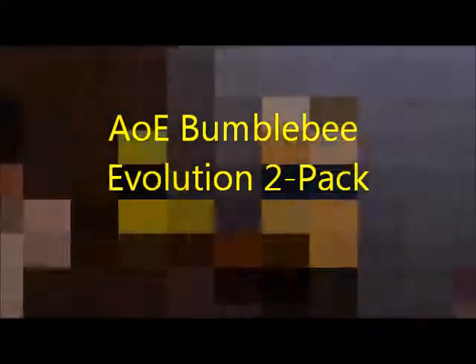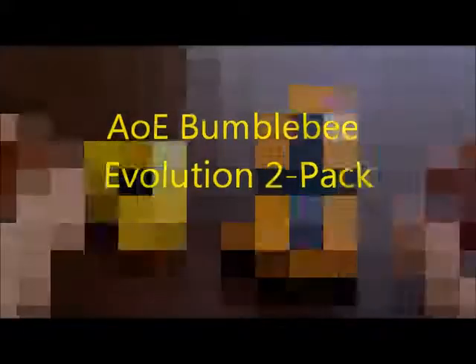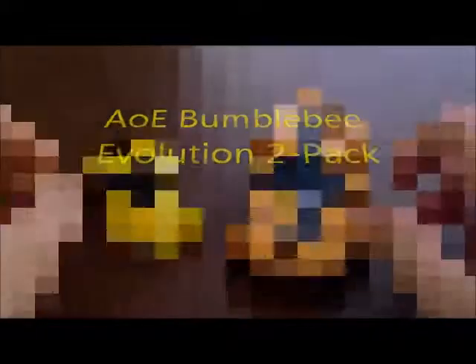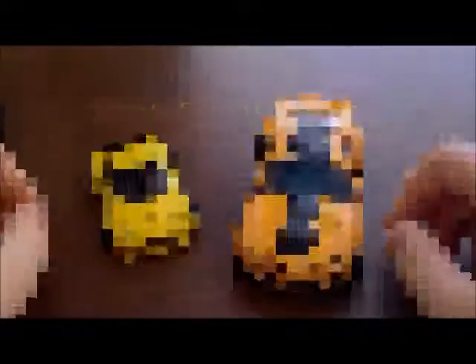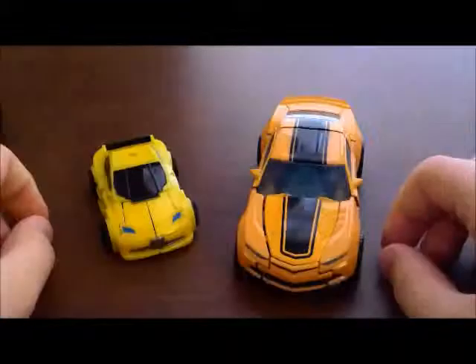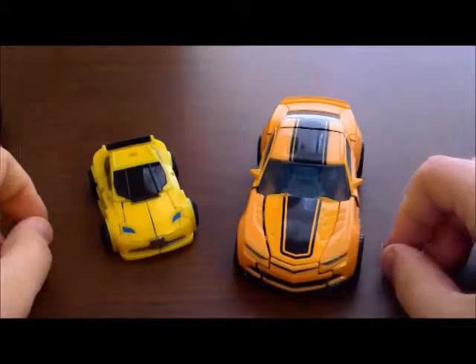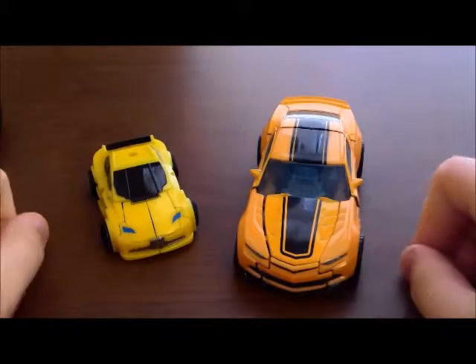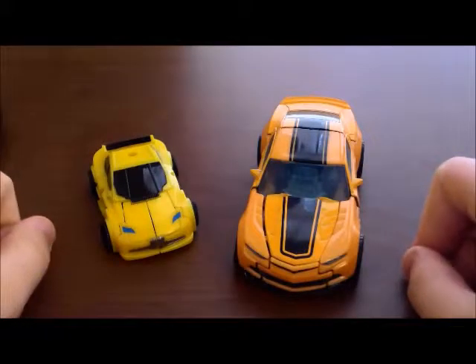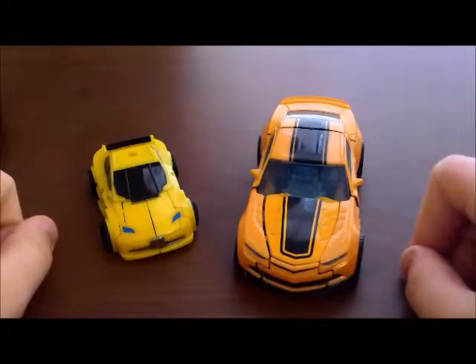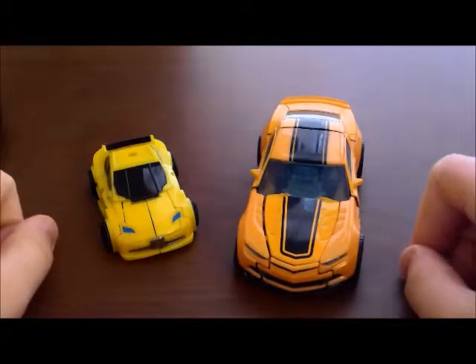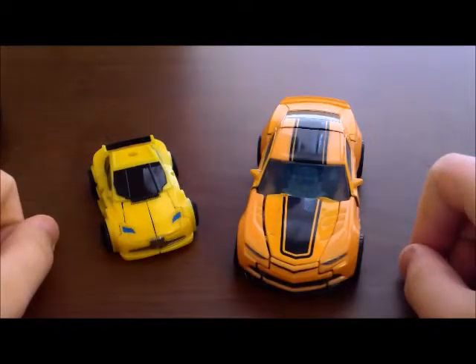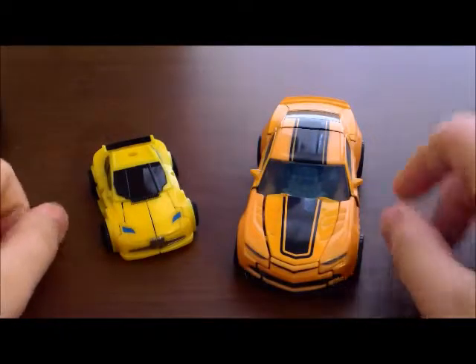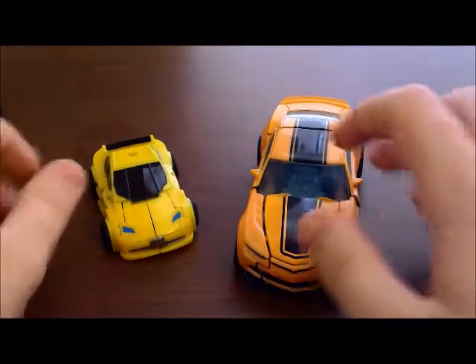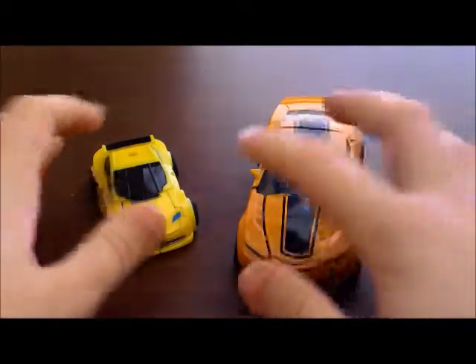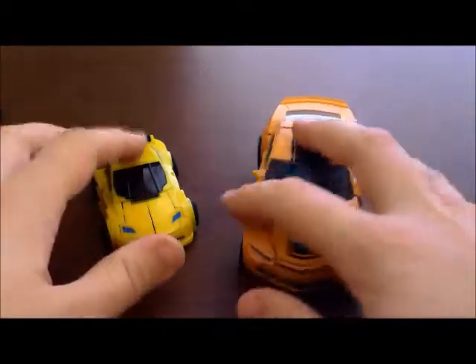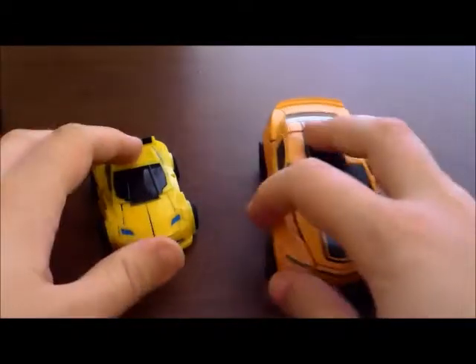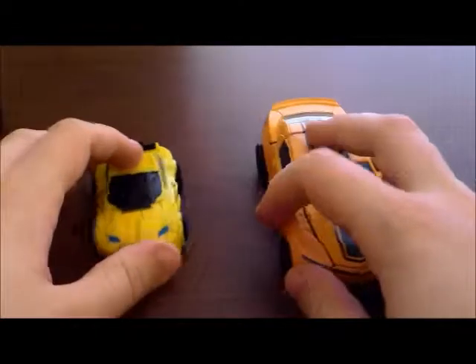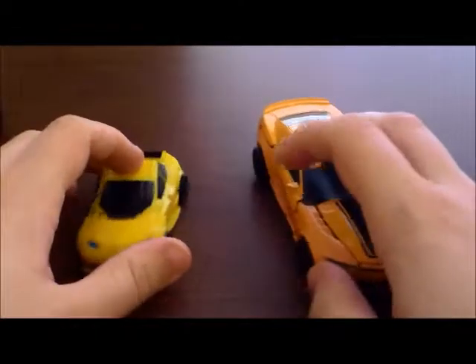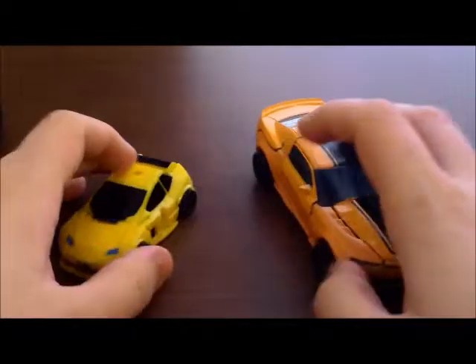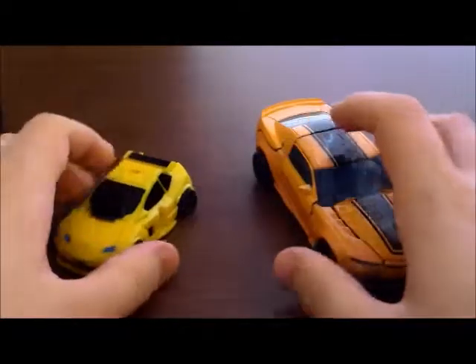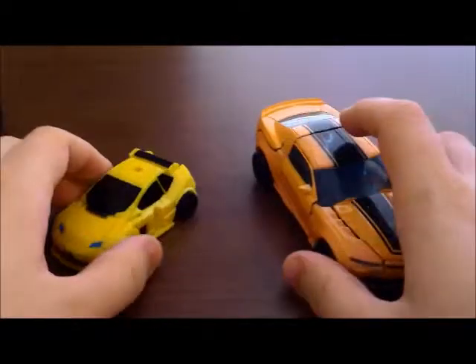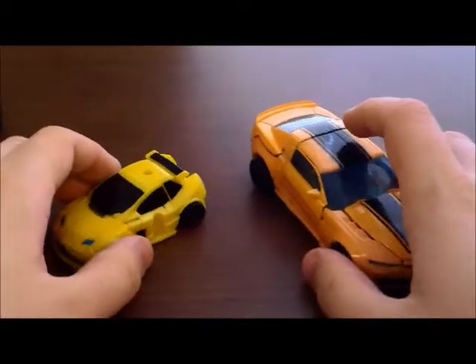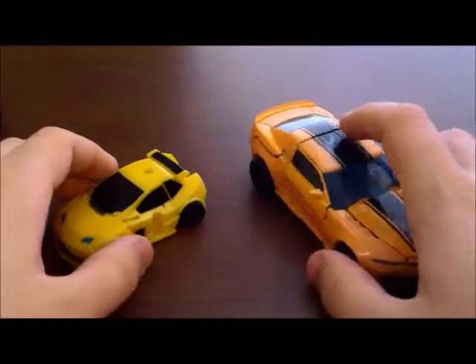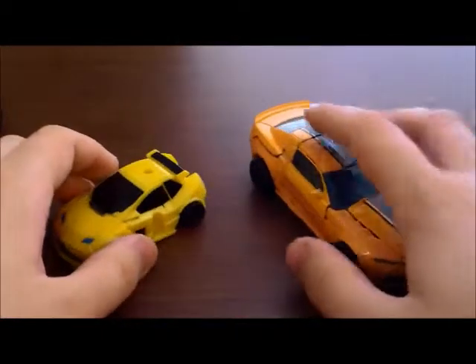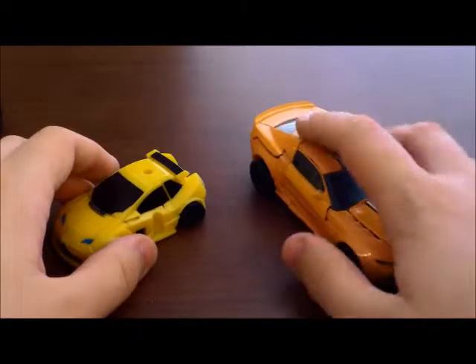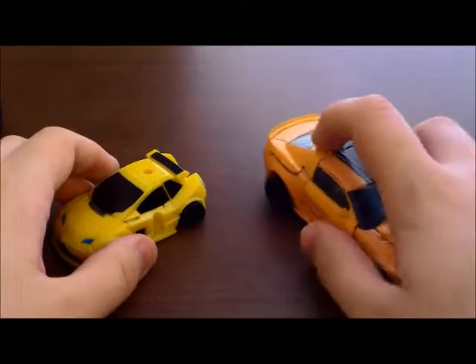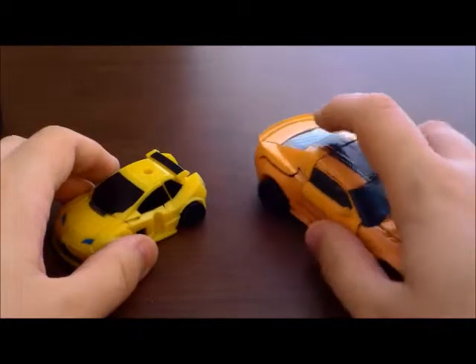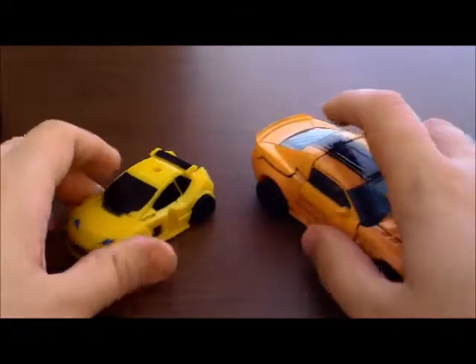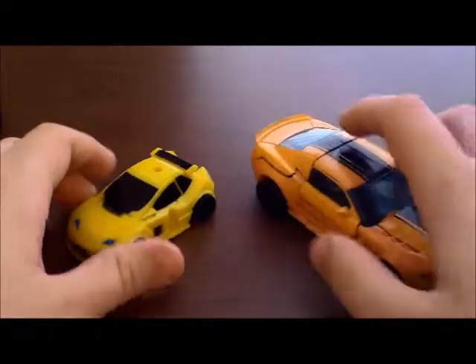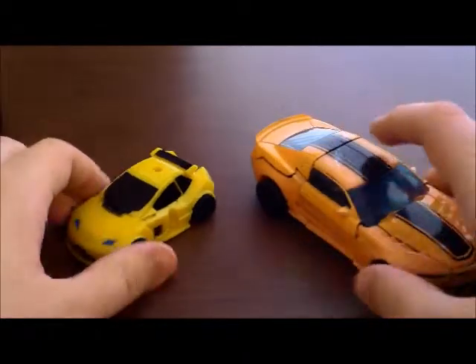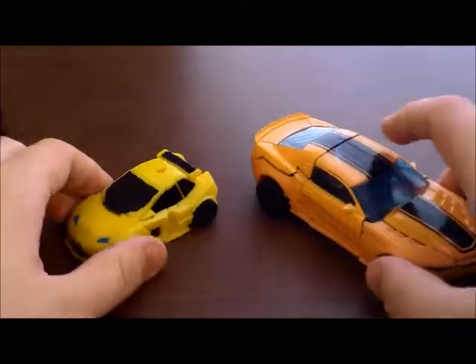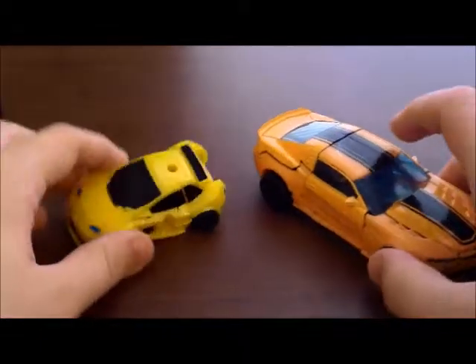Hey everybody, KCTransformed here again. Today I have the Evolution Set for Bumblebee, a Toys R Us exclusive.